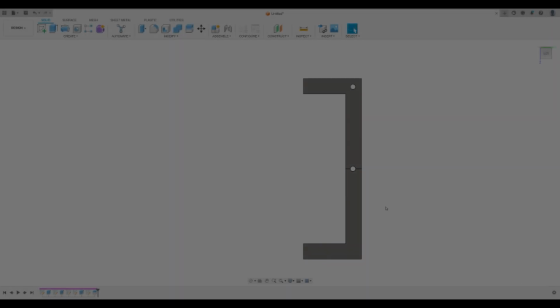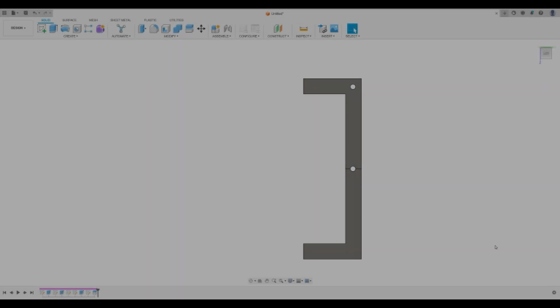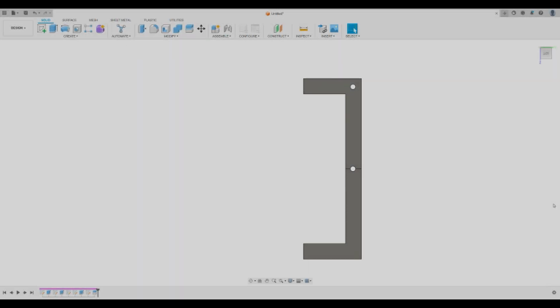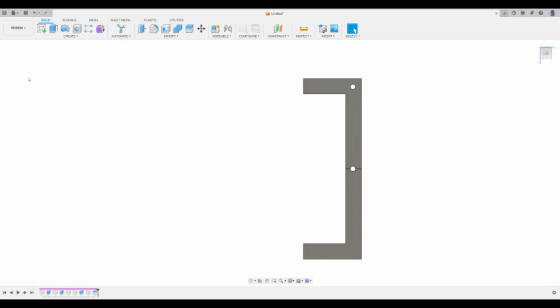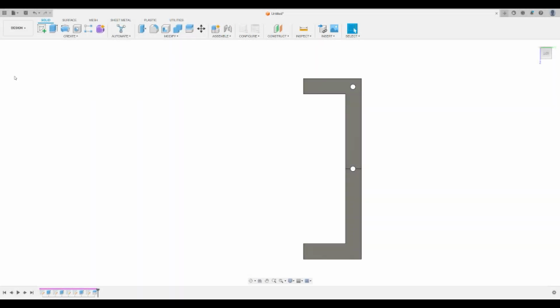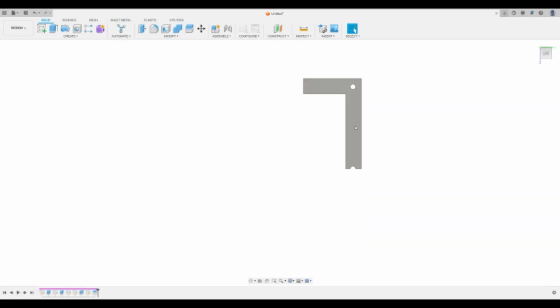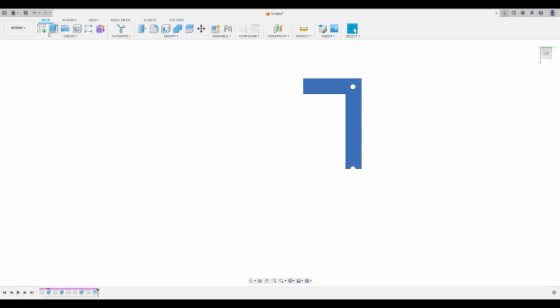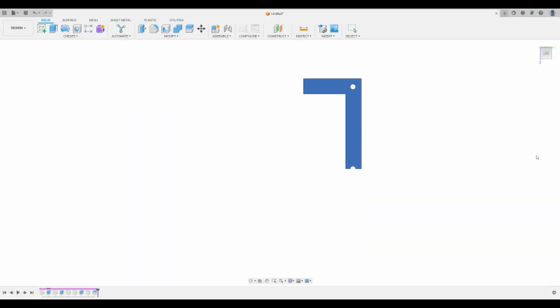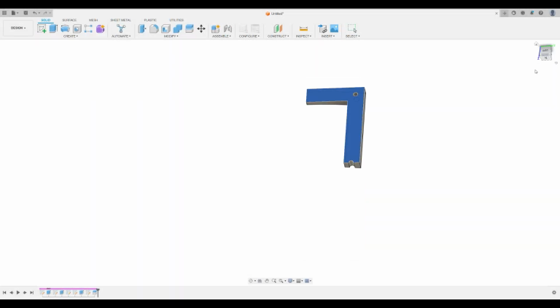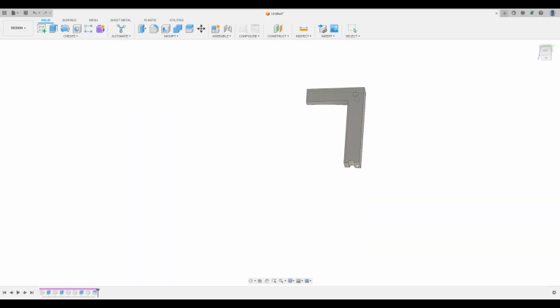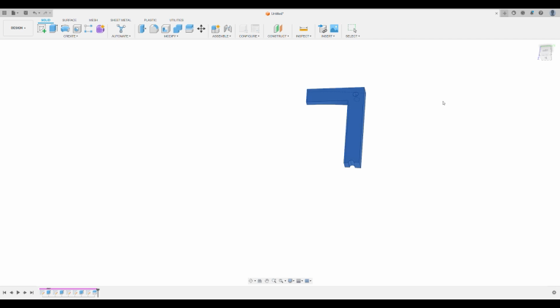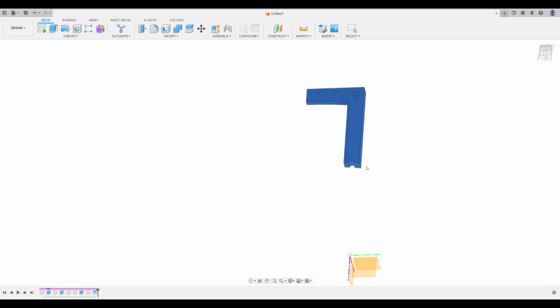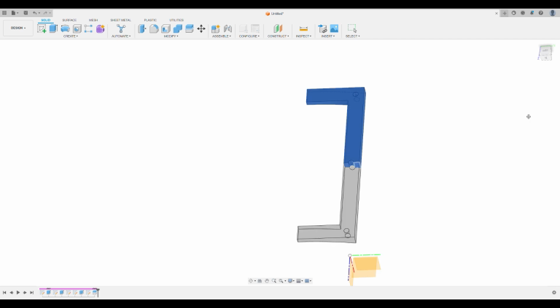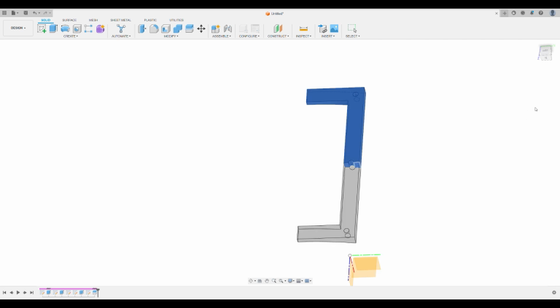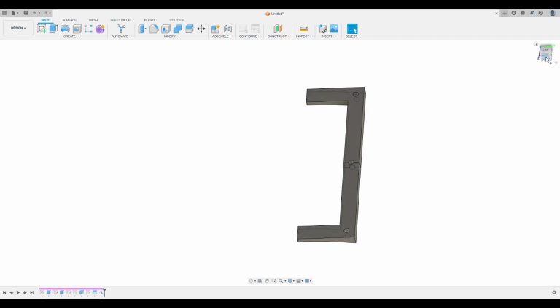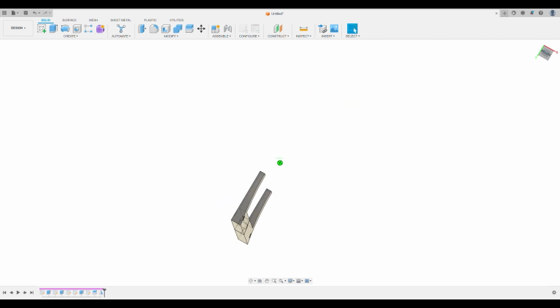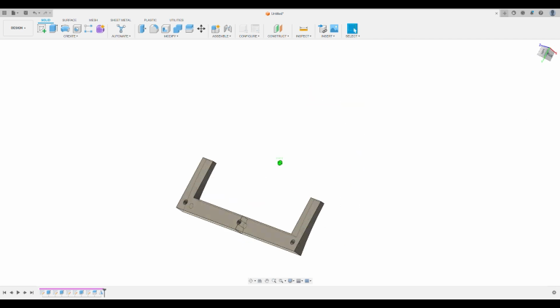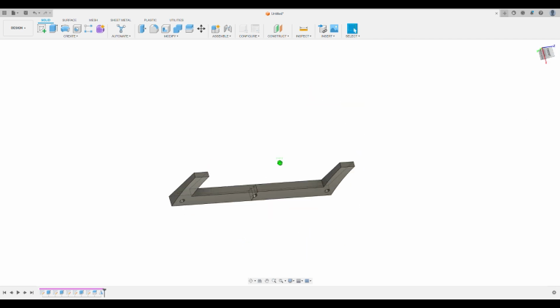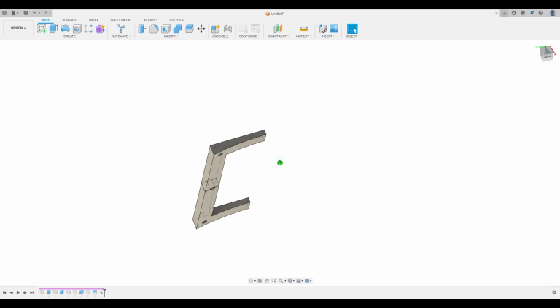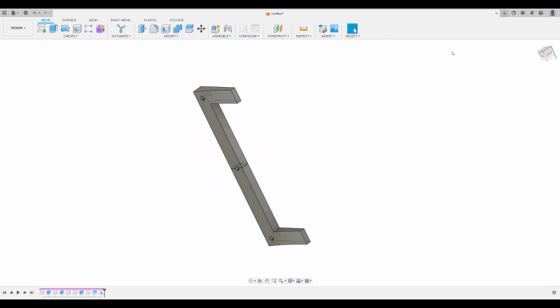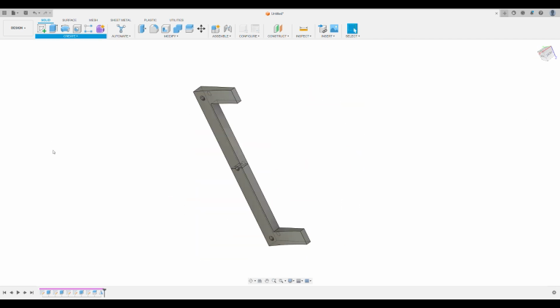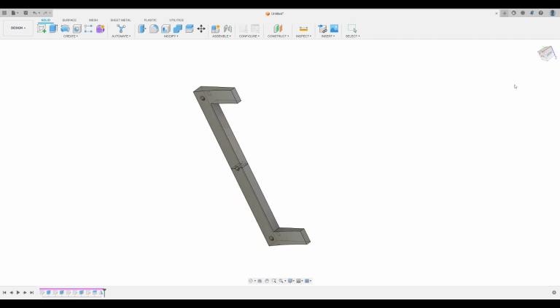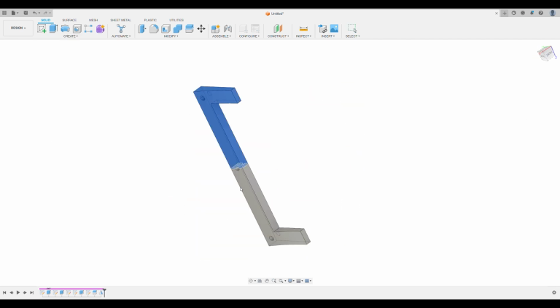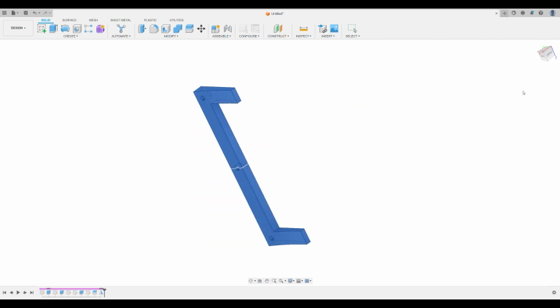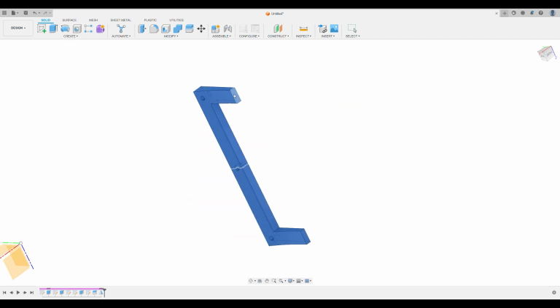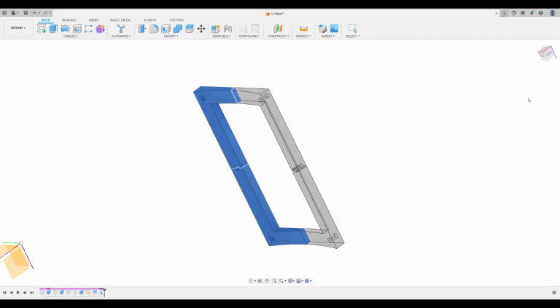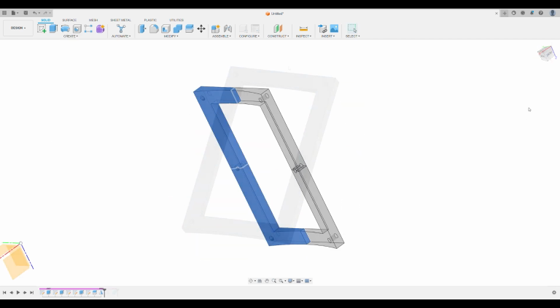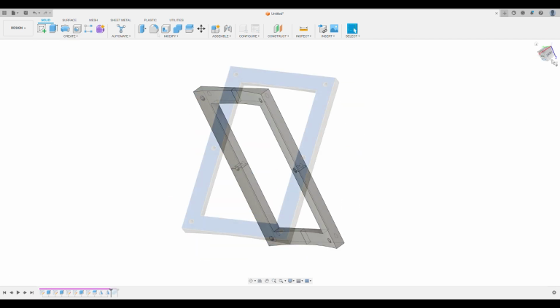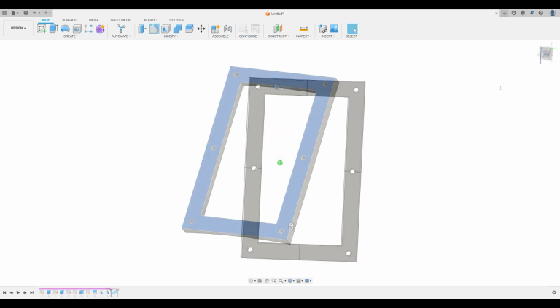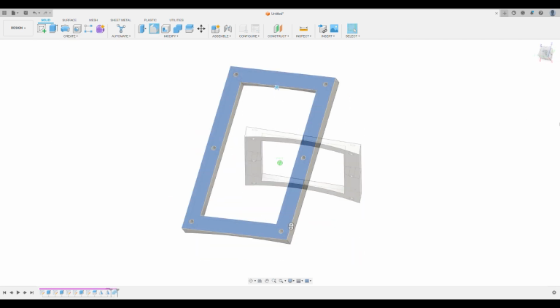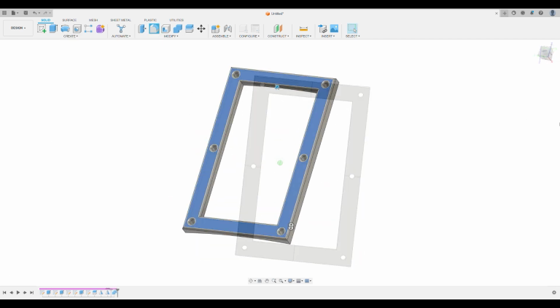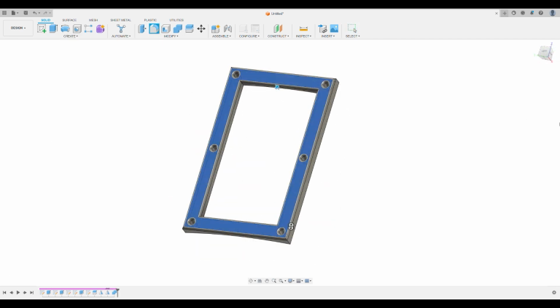To start with, all the grill covers were modelled up in Fusion 360 and then printed on my trusty Prusa Mk3.